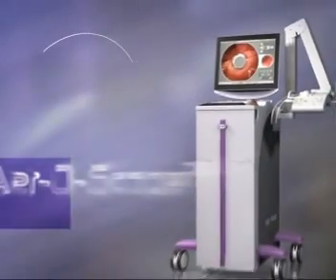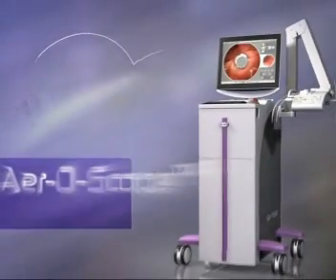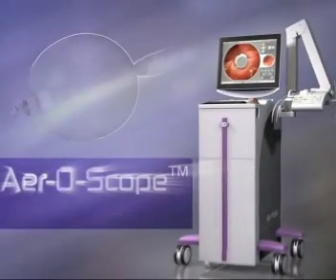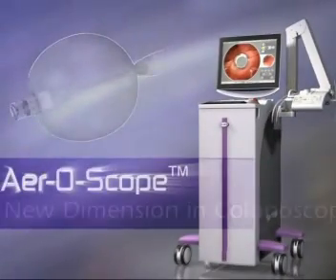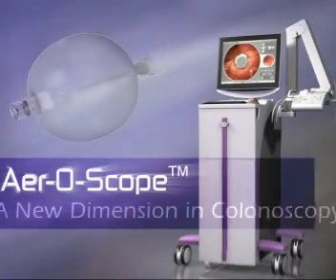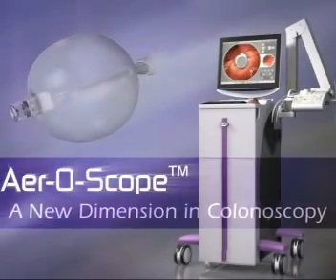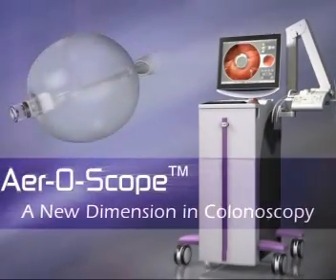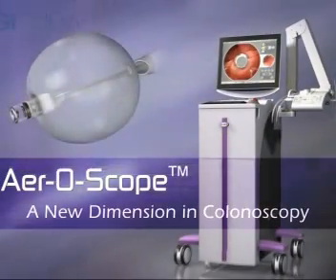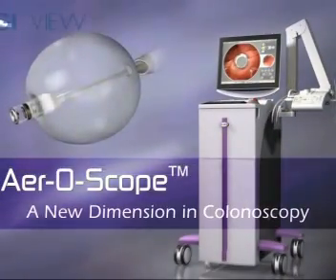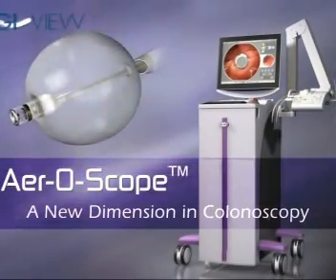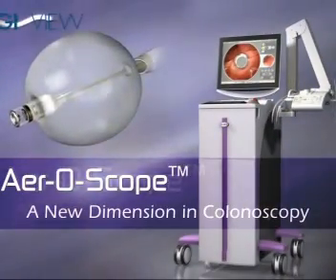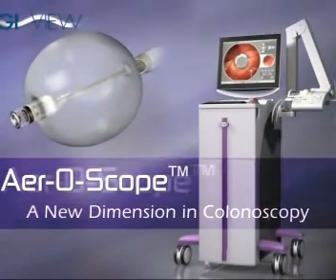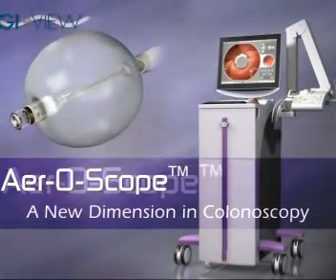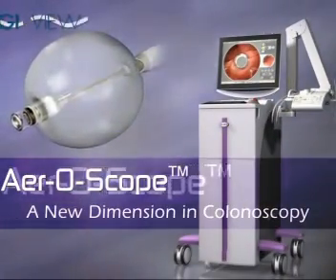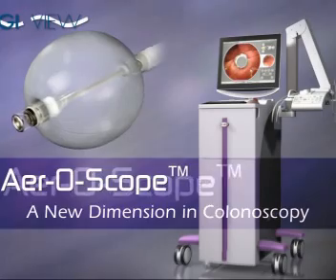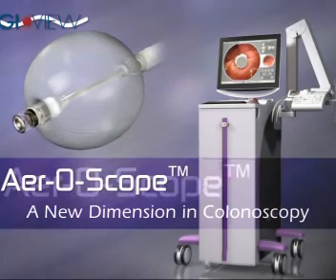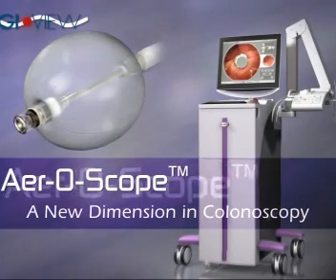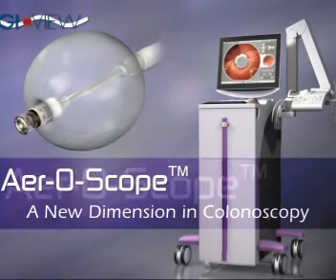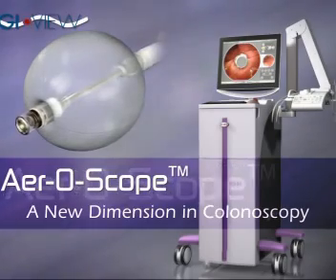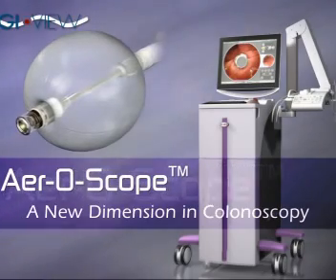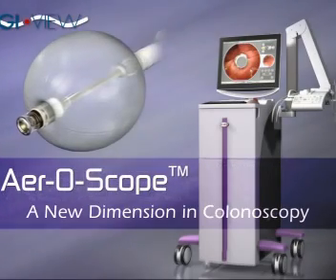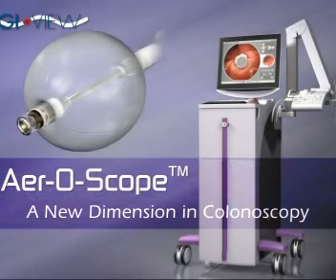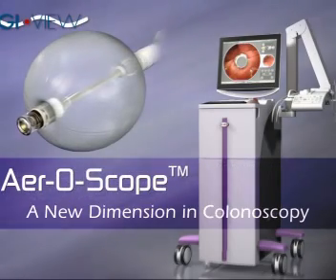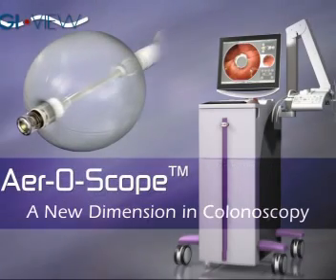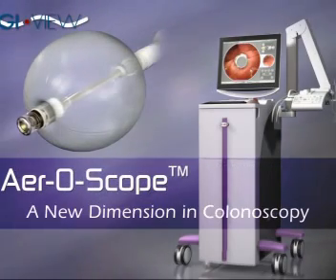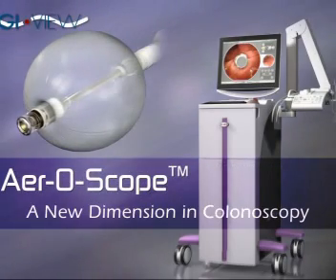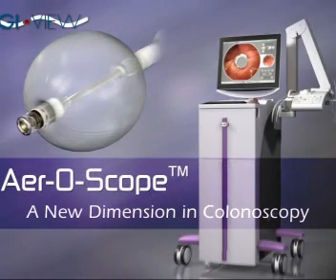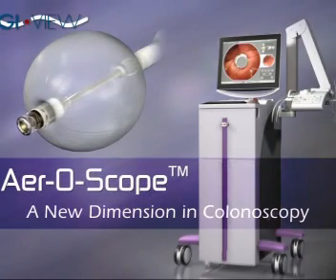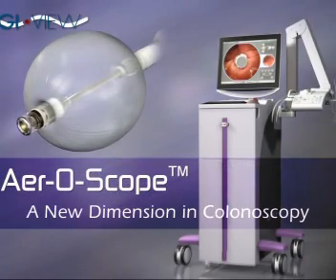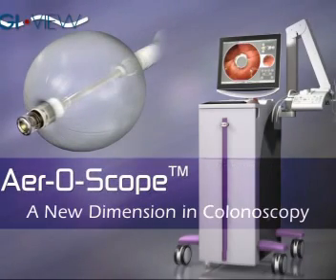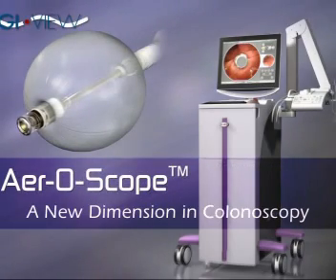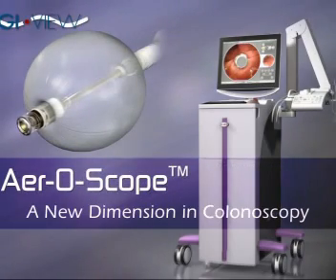Aeroscope — an innovative and clinically efficient approach to colonoscopy. From GI-View.